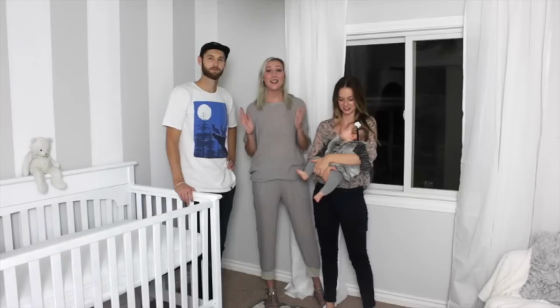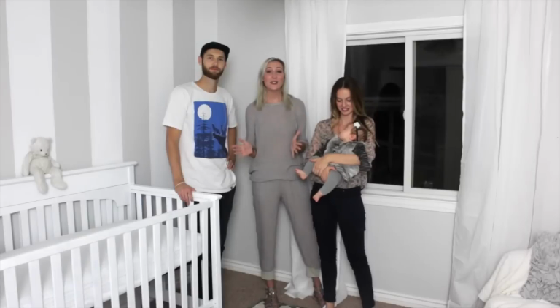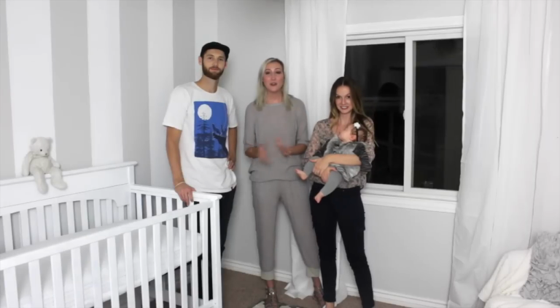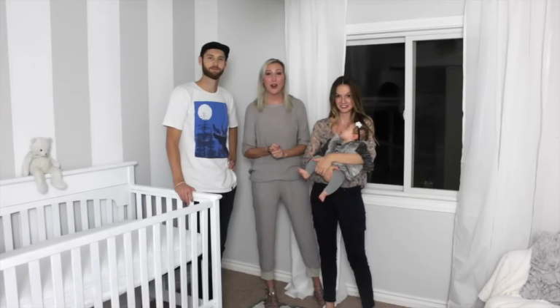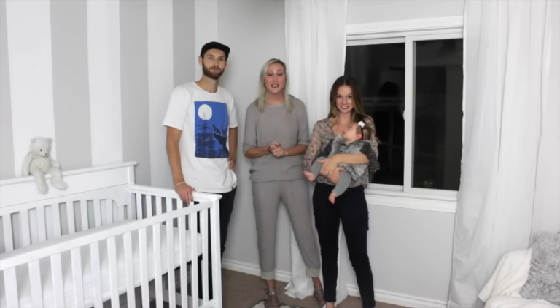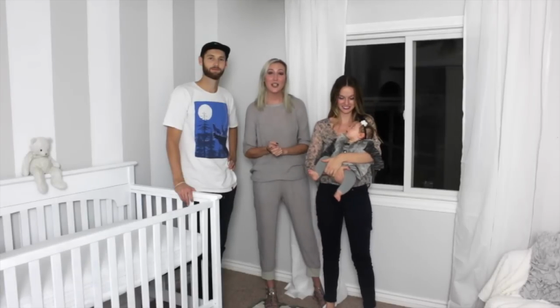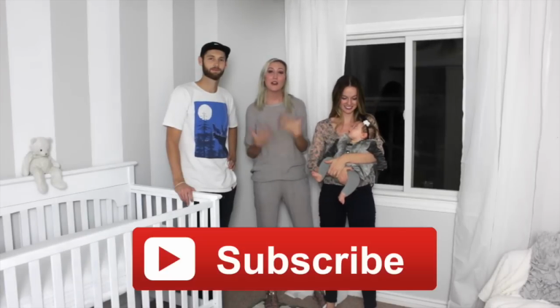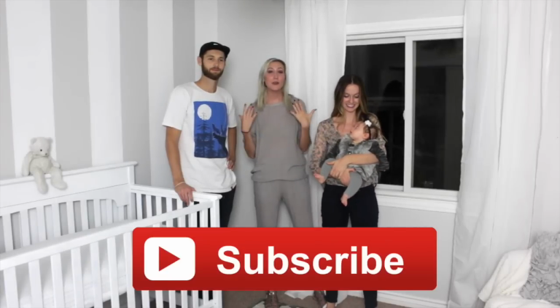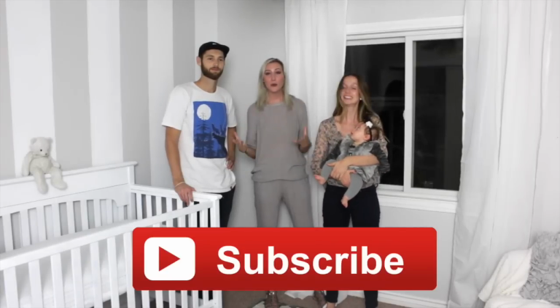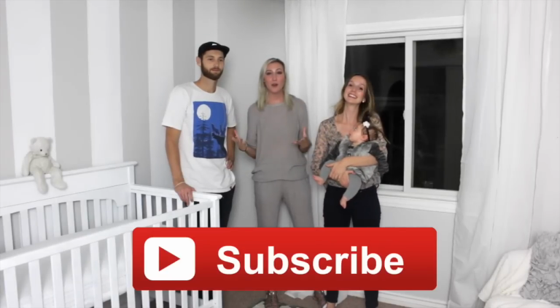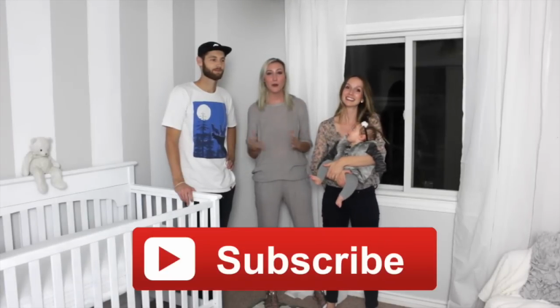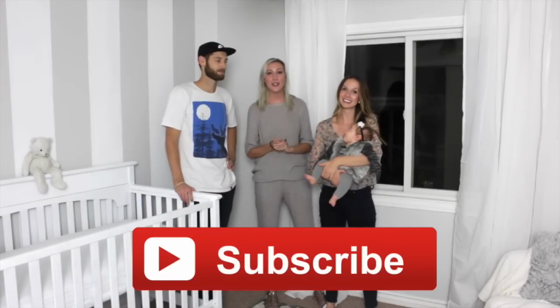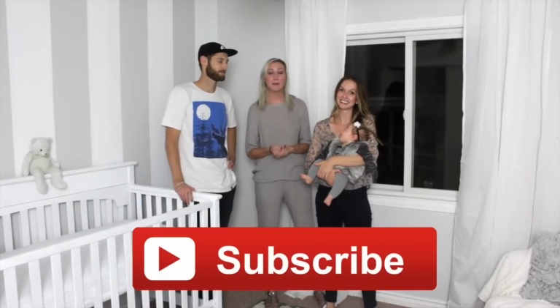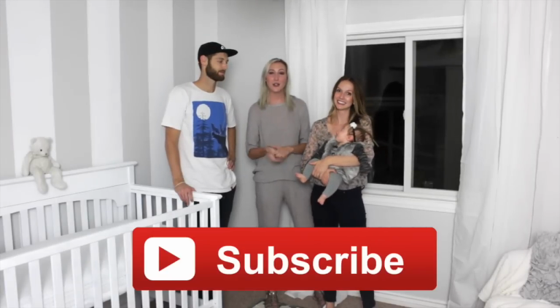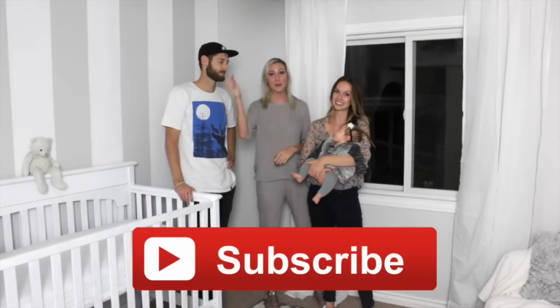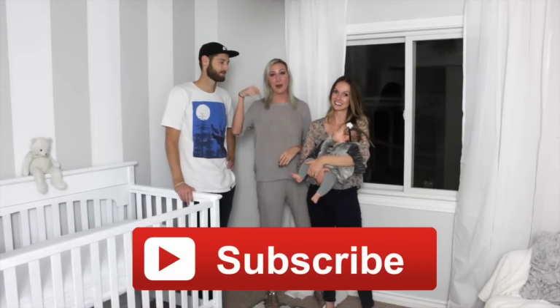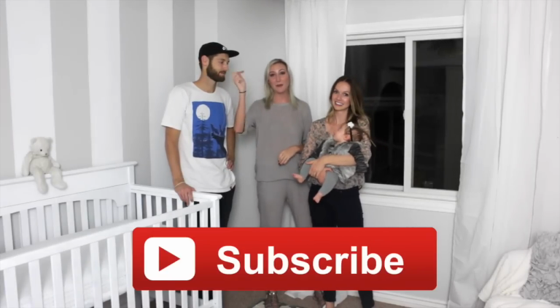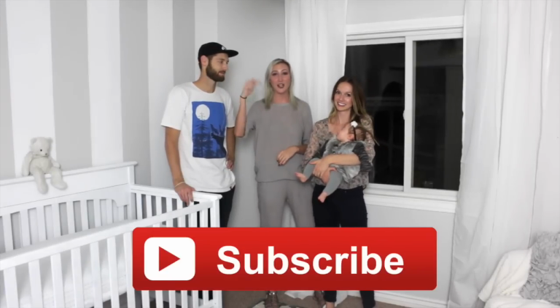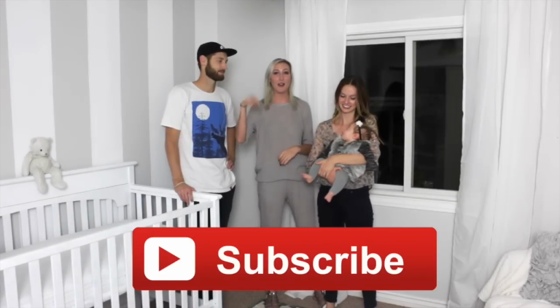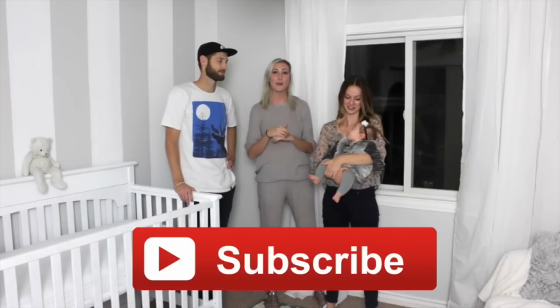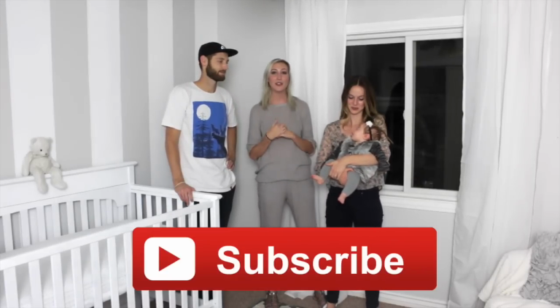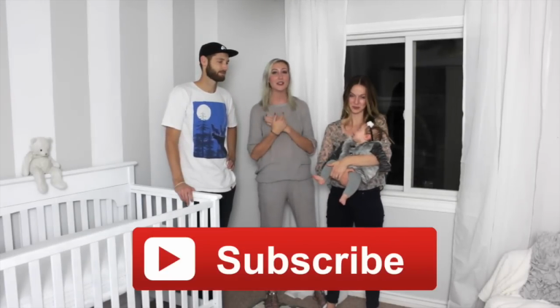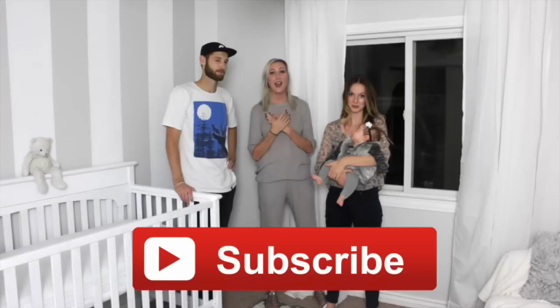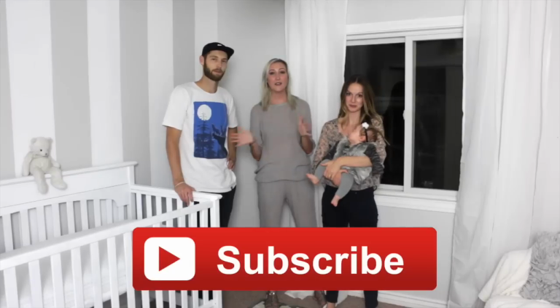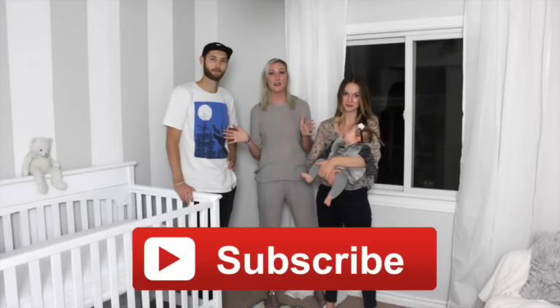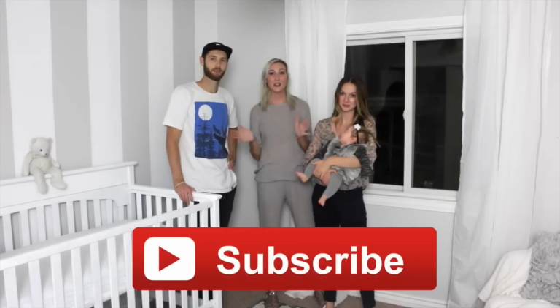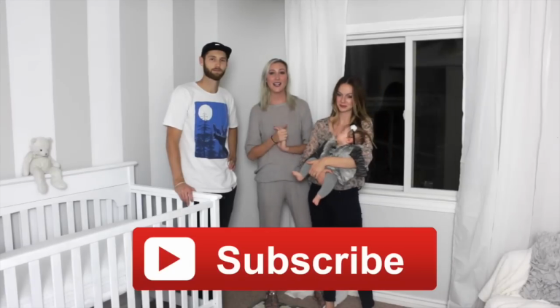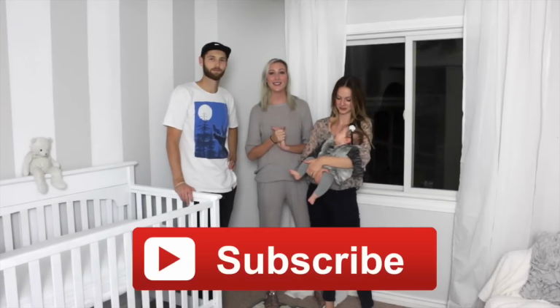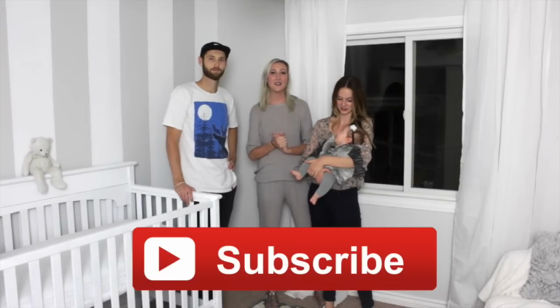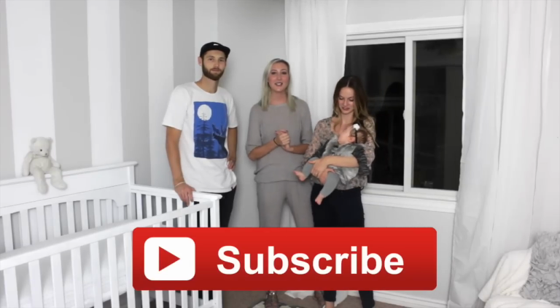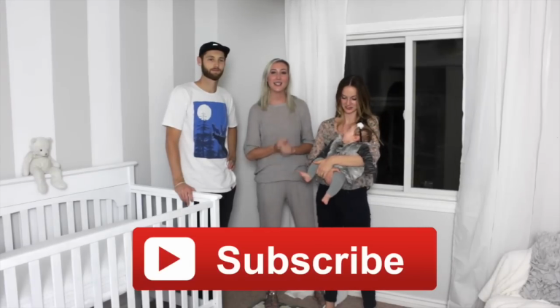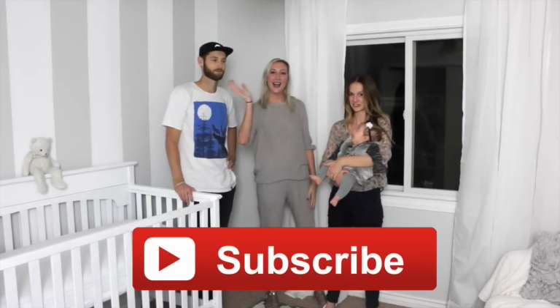Thank you so much for watching this video. If you enjoy home decor videos, make sure to subscribe to my channel. I post new videos every single Thursday and I'll see you next week. Bye!